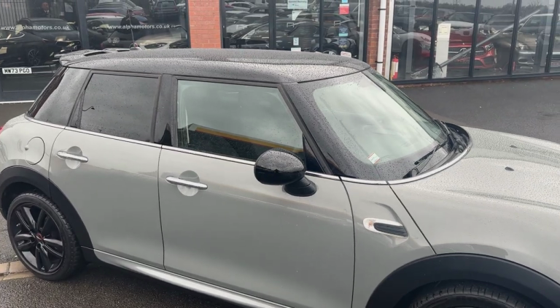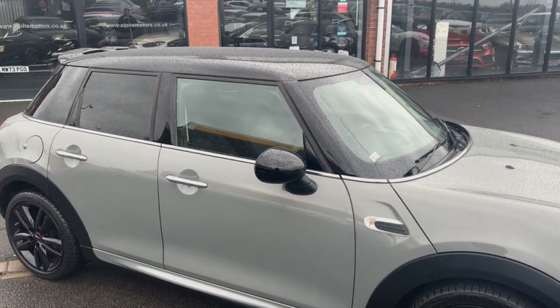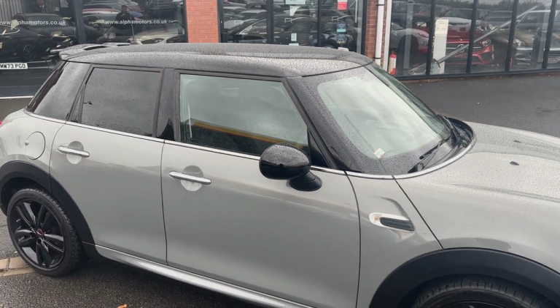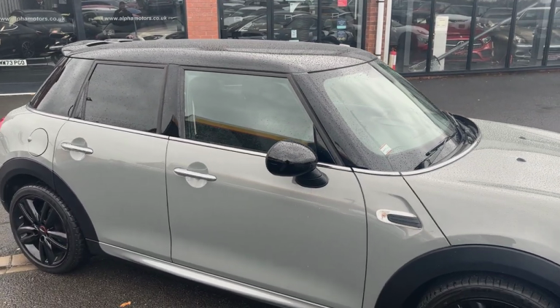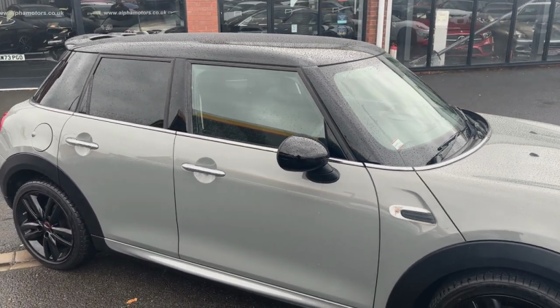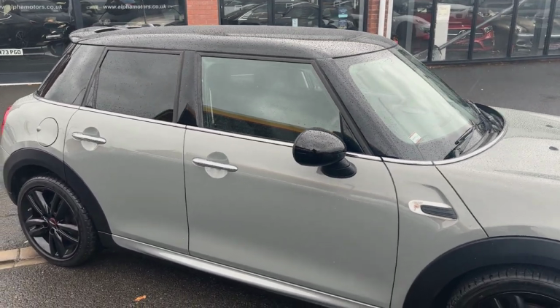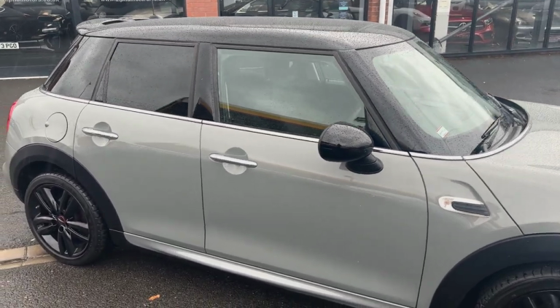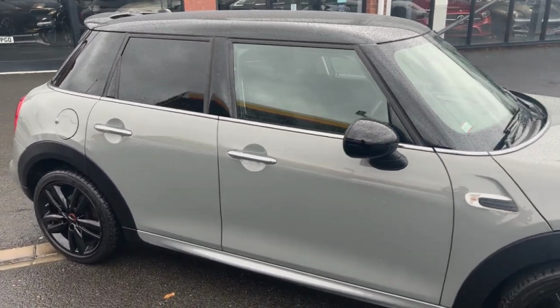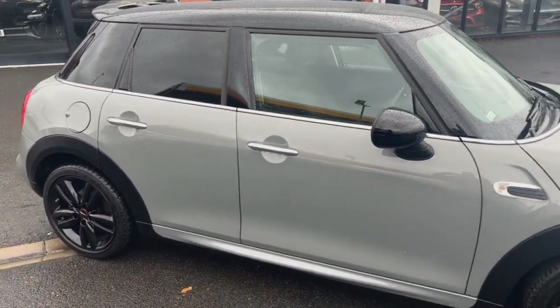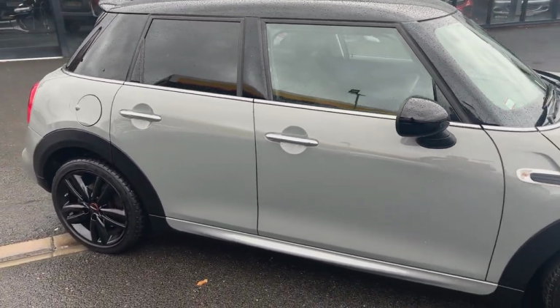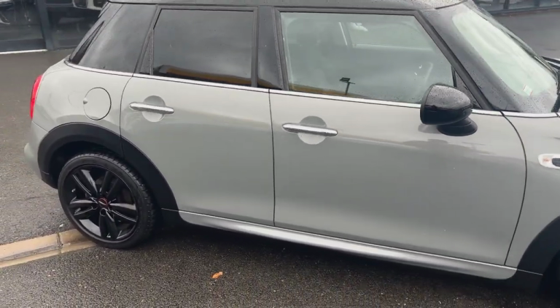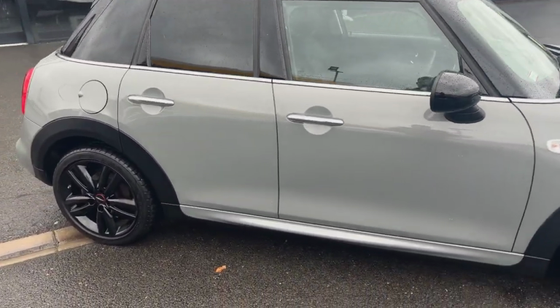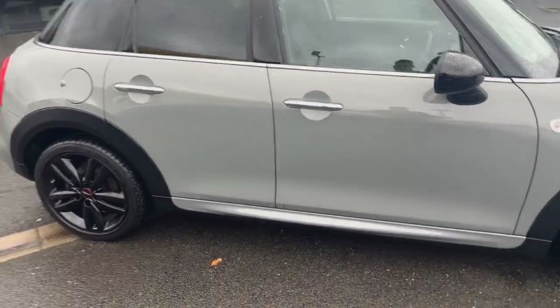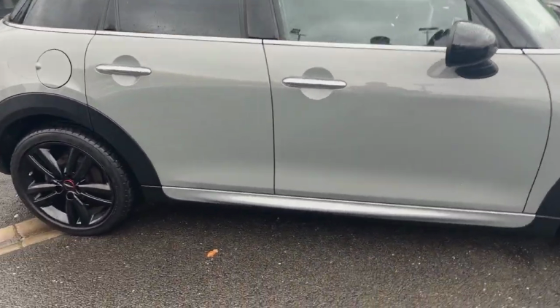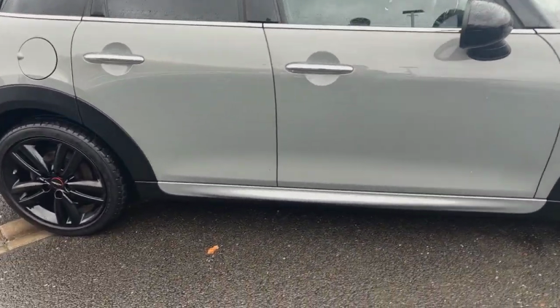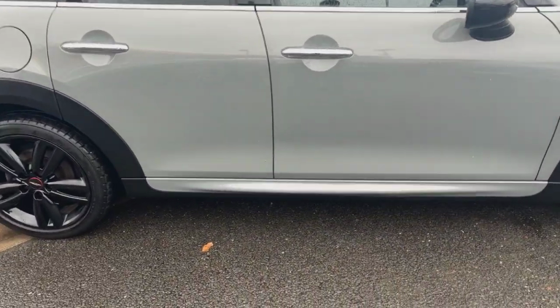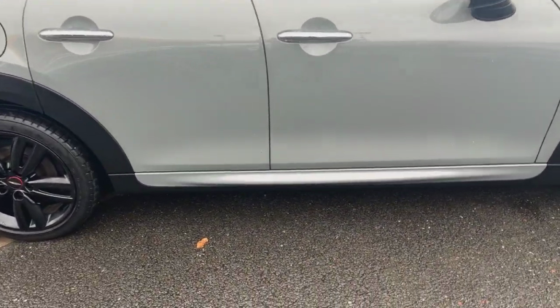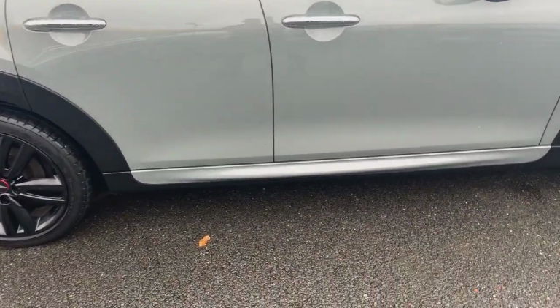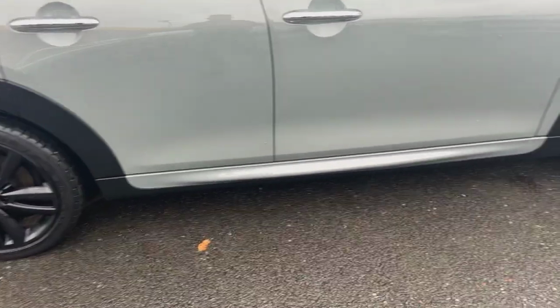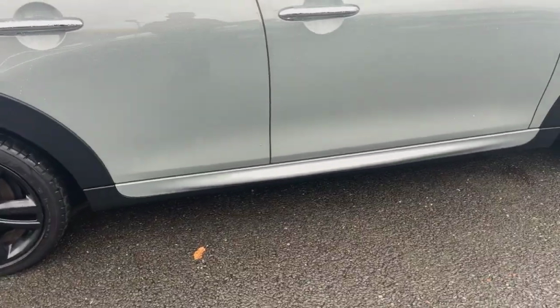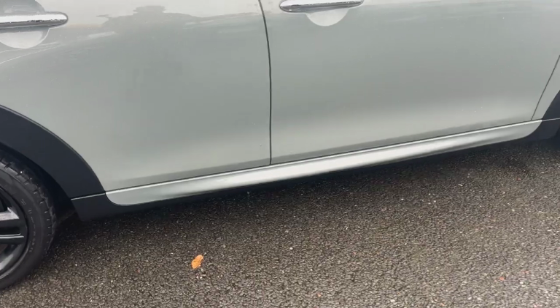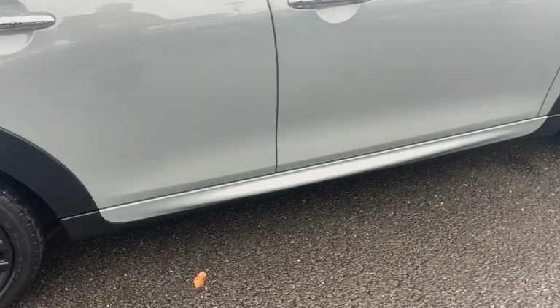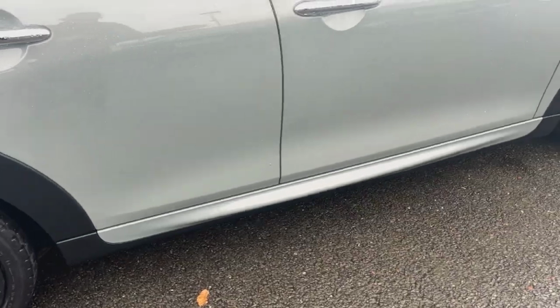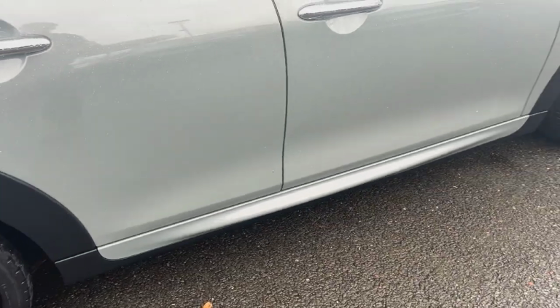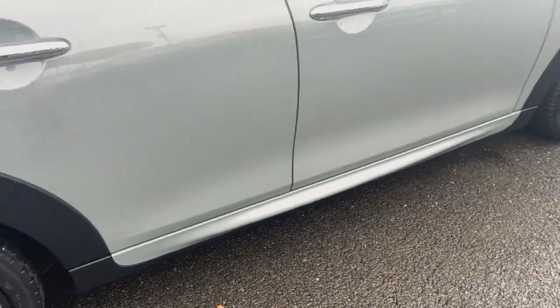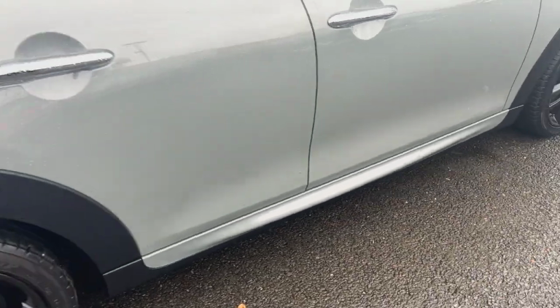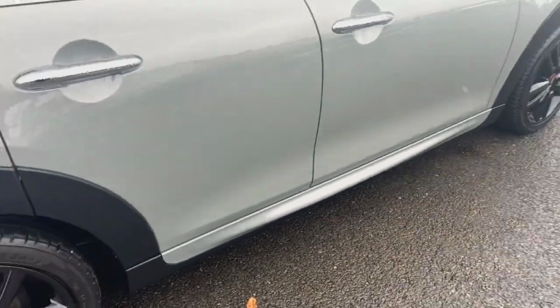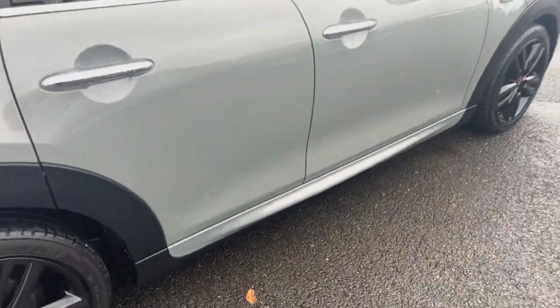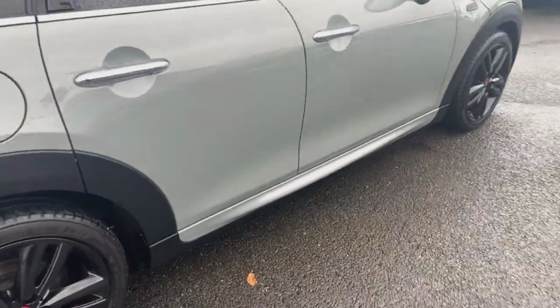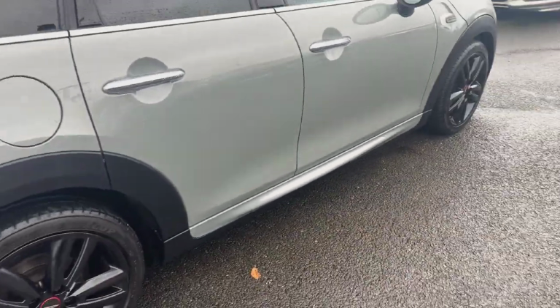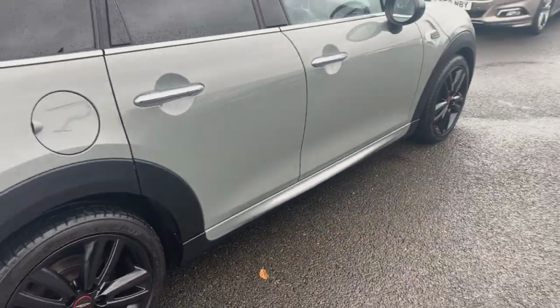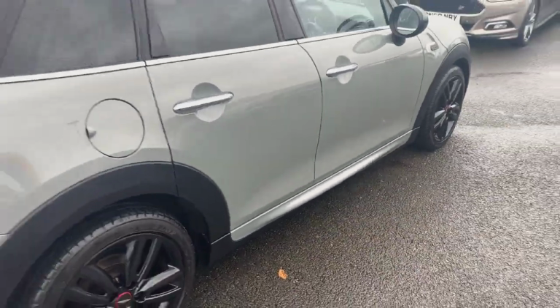finished in gloss black all around. And then coming down the side, you've got the contrast black roof and mirrors on this one. You've got privacy glass, and as mentioned before, you've got the John Cooper Works exterior side skirts.